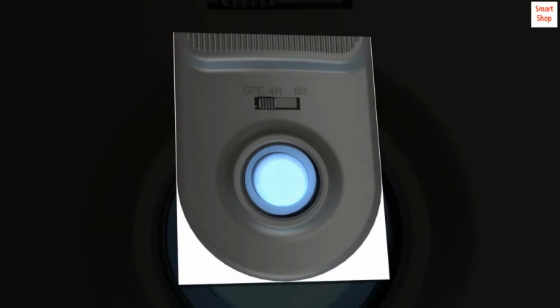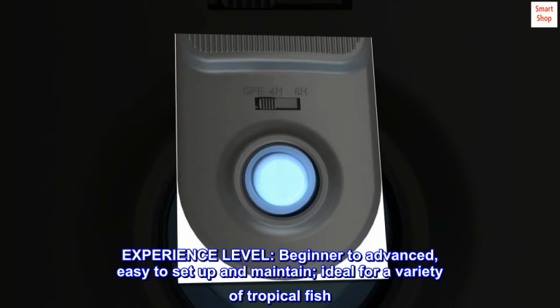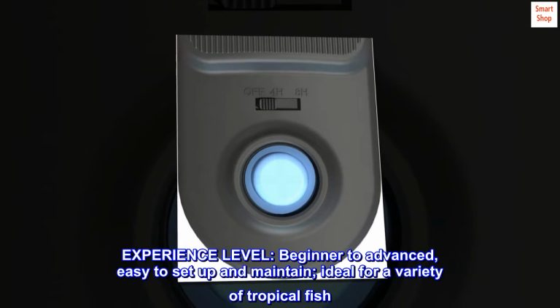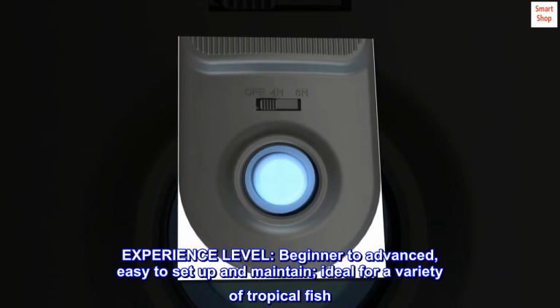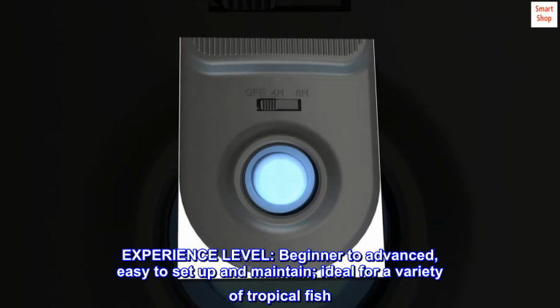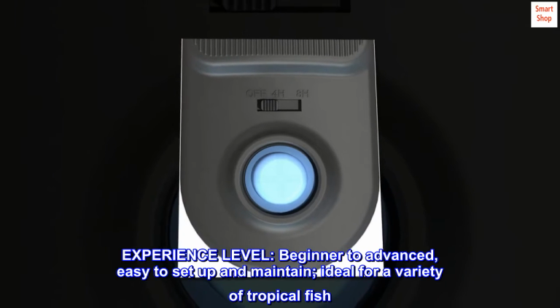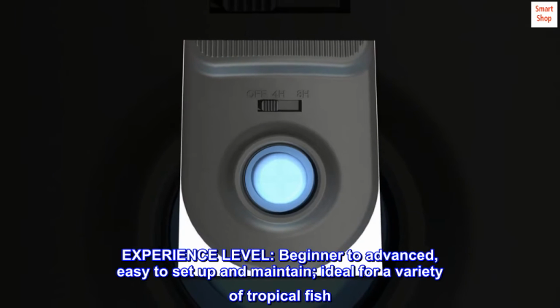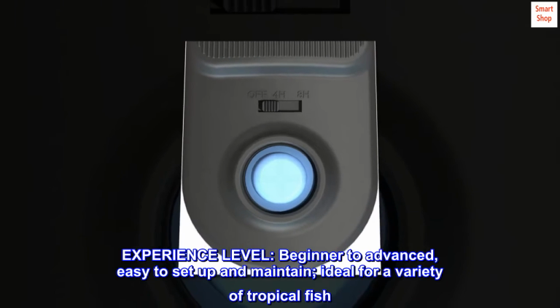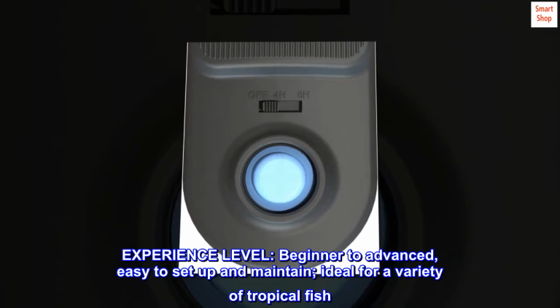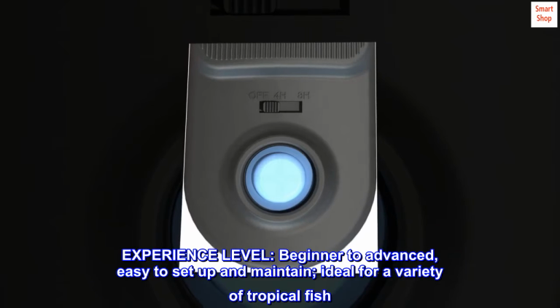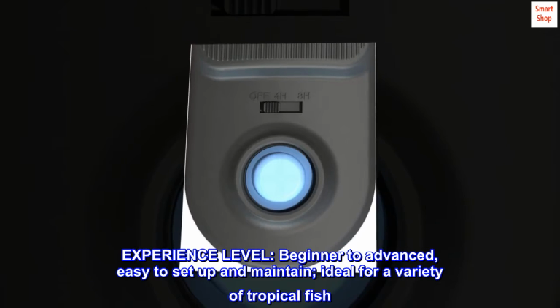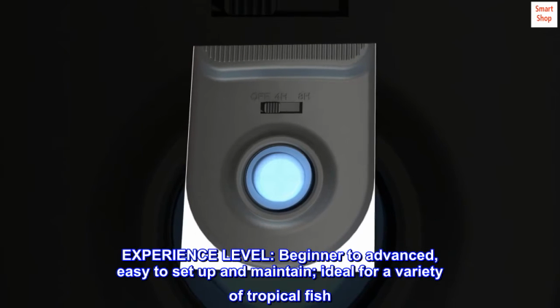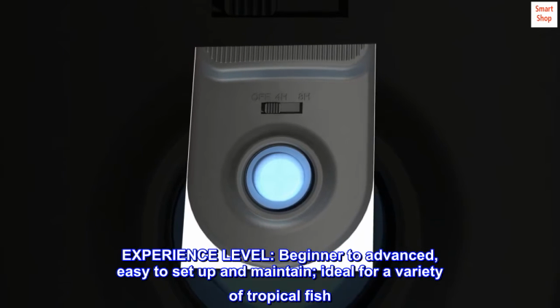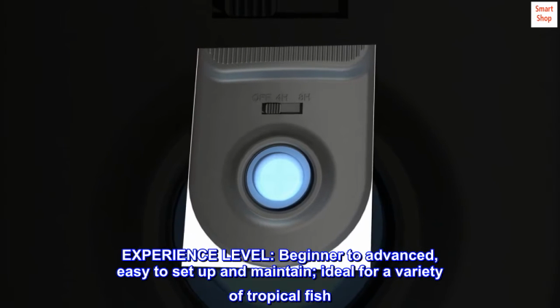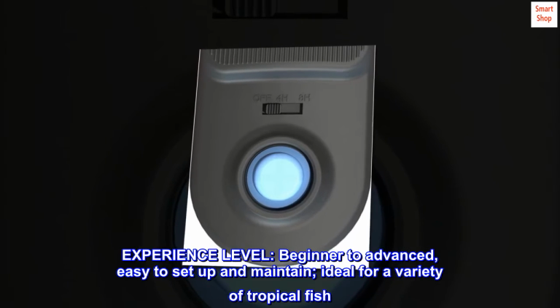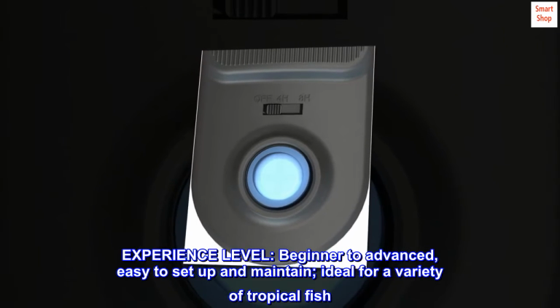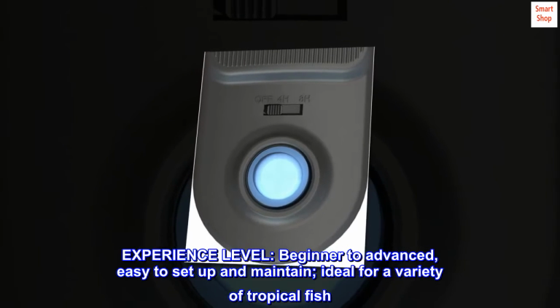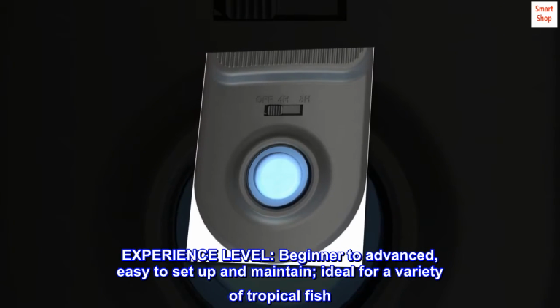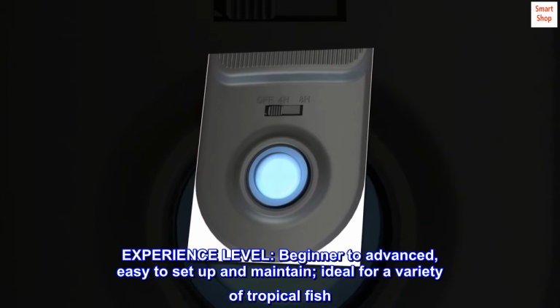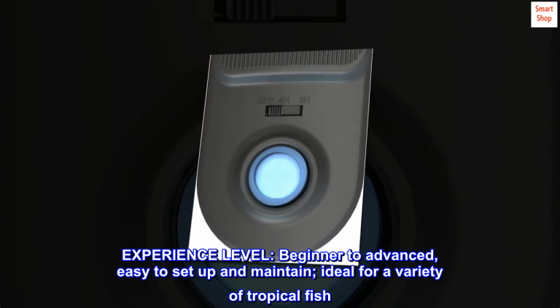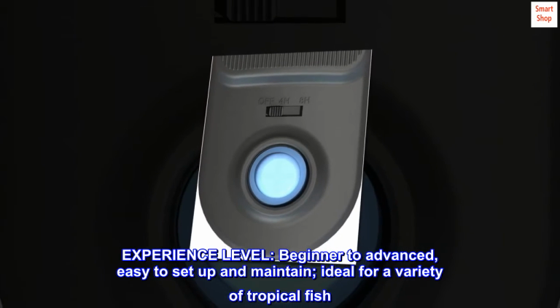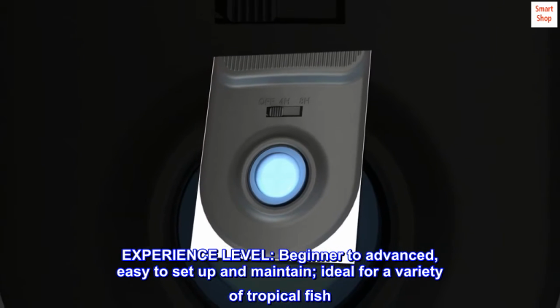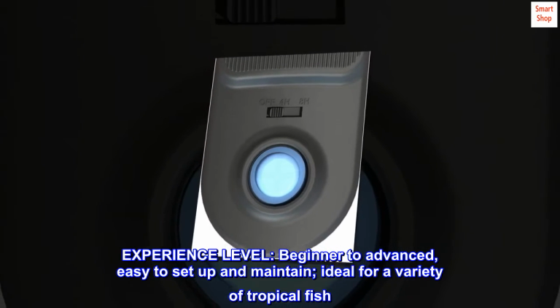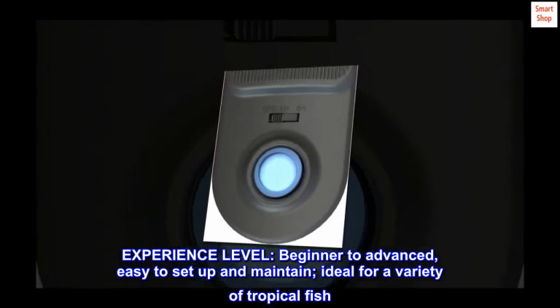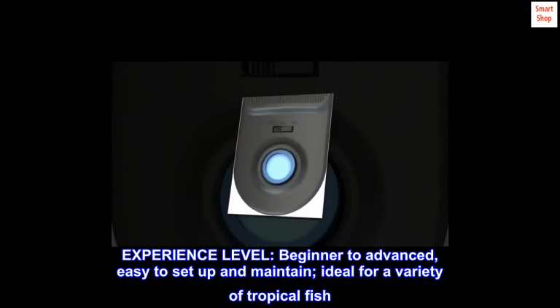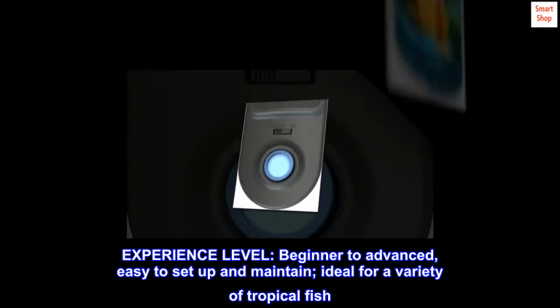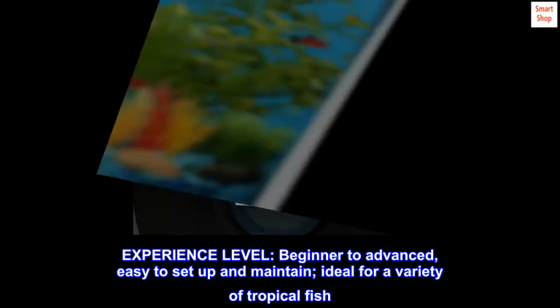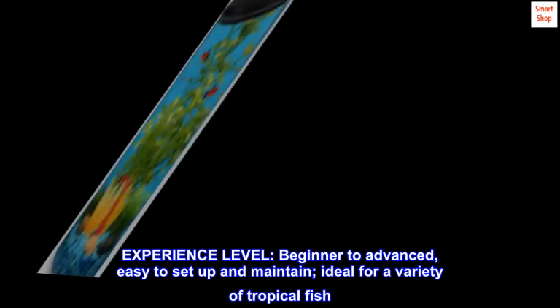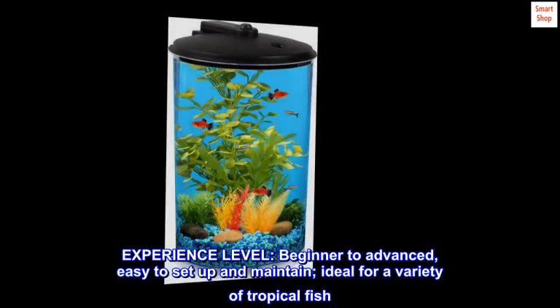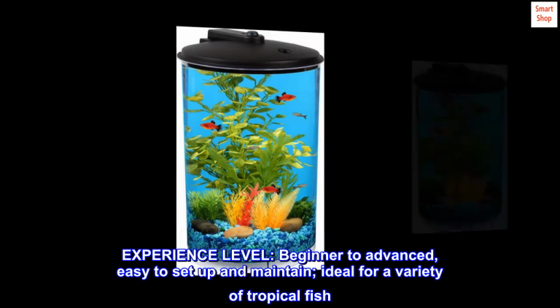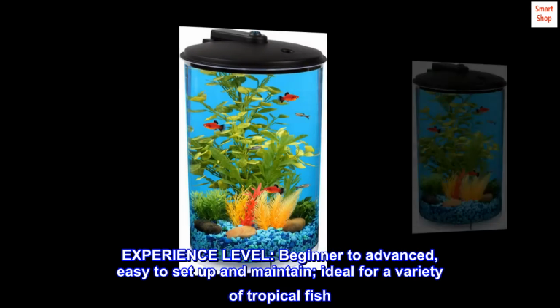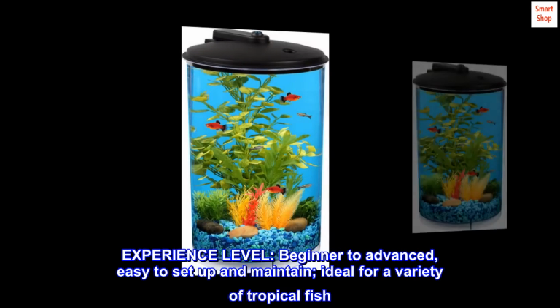Experience level: beginner to advanced. Easy to set up and maintain, ideal for a variety of tropical fish.